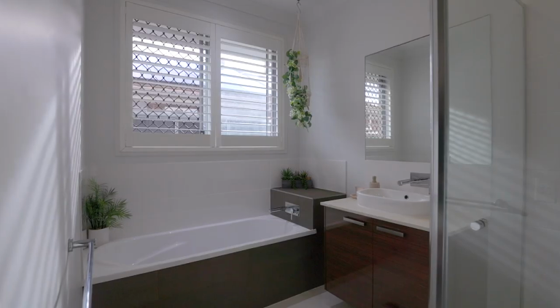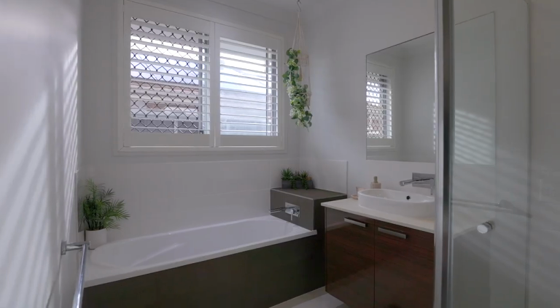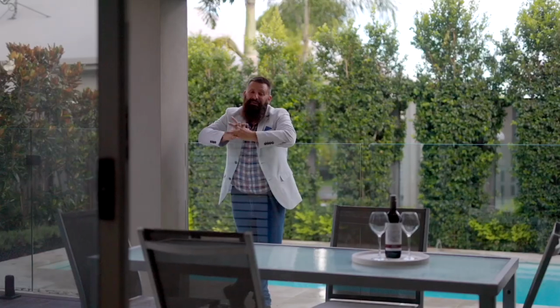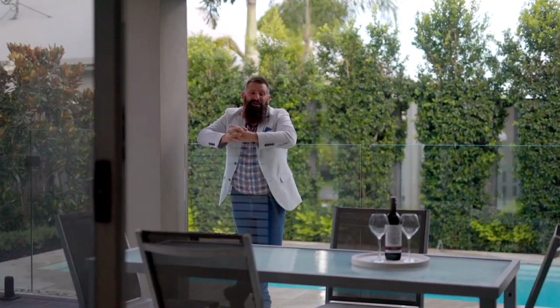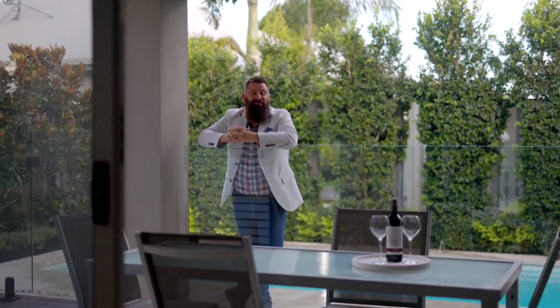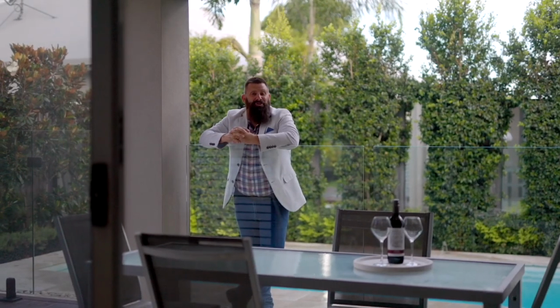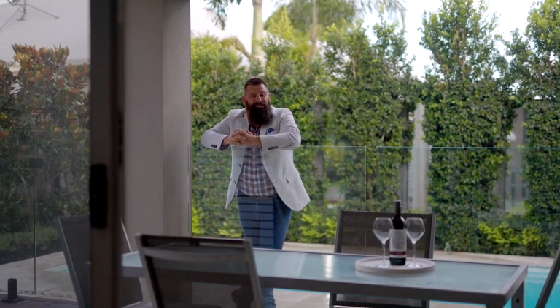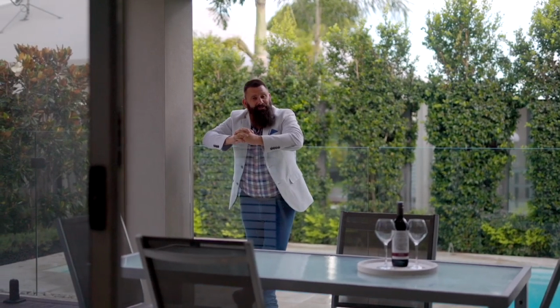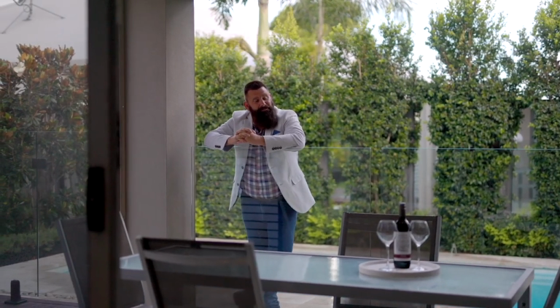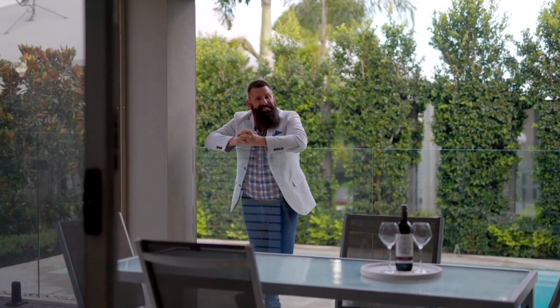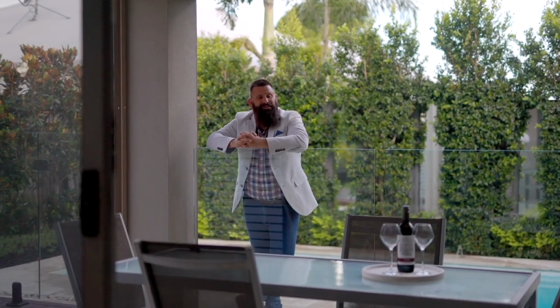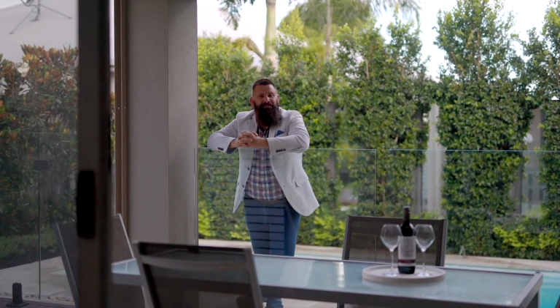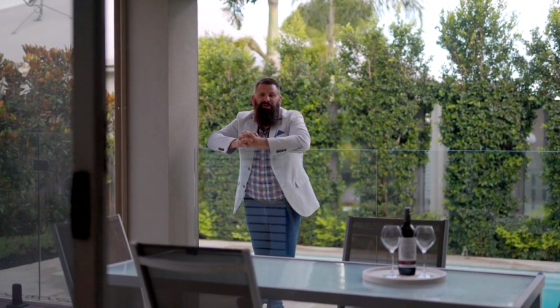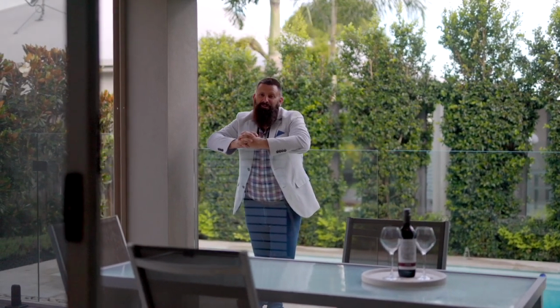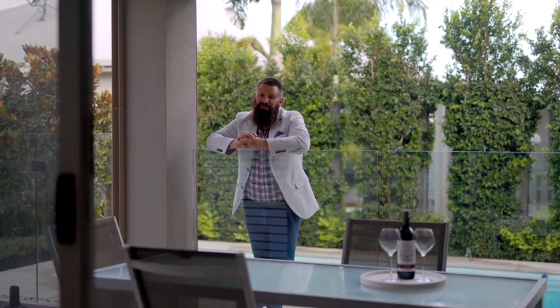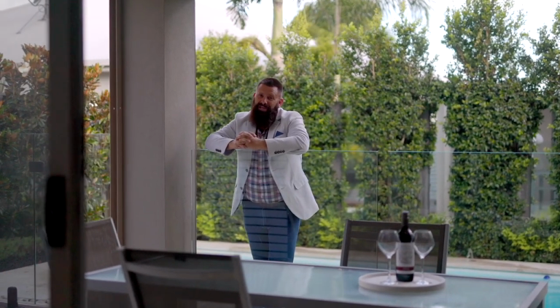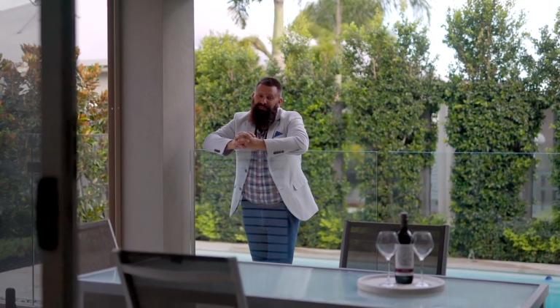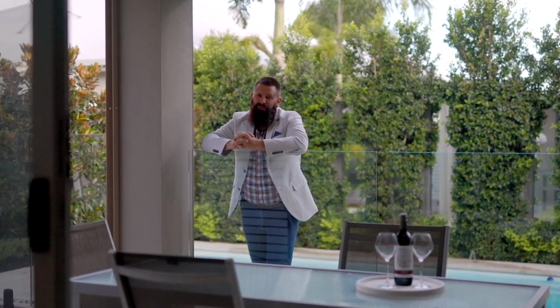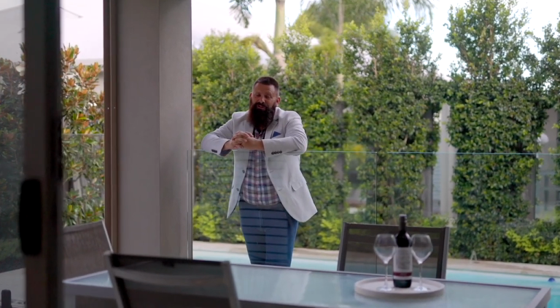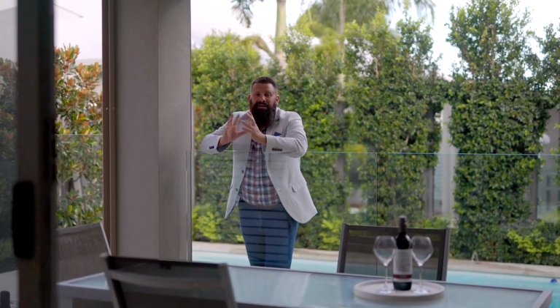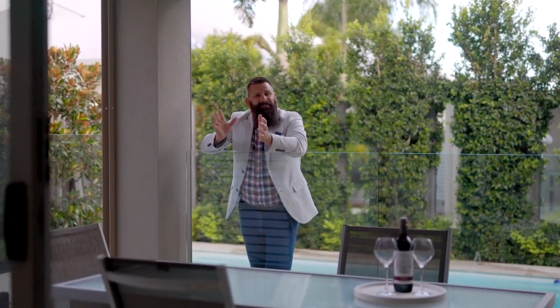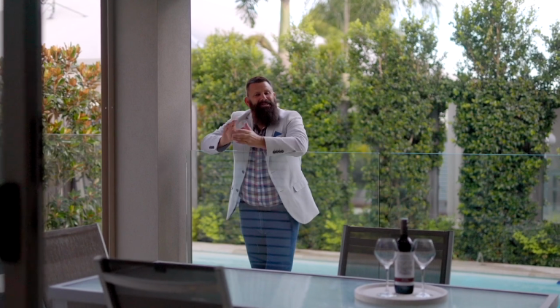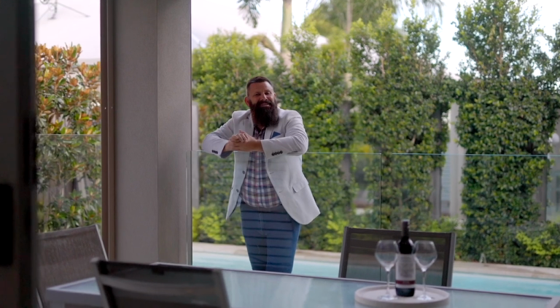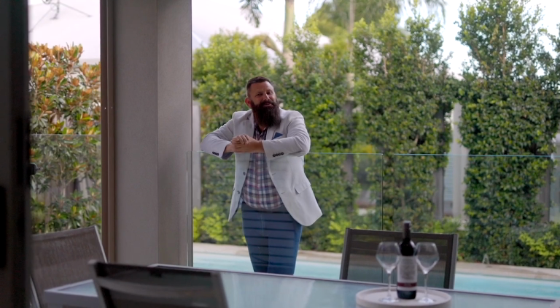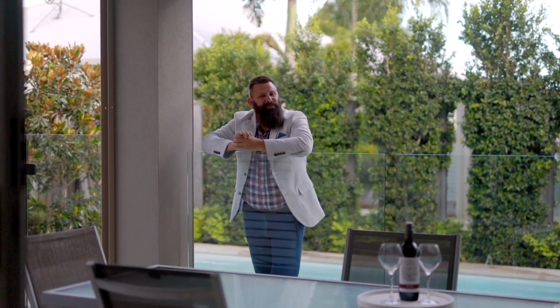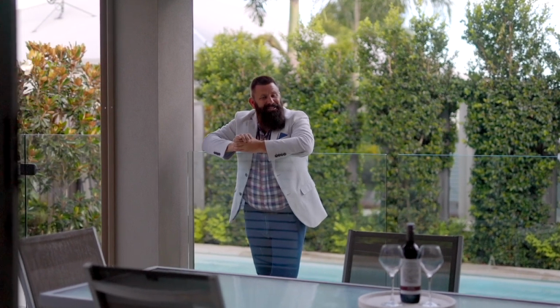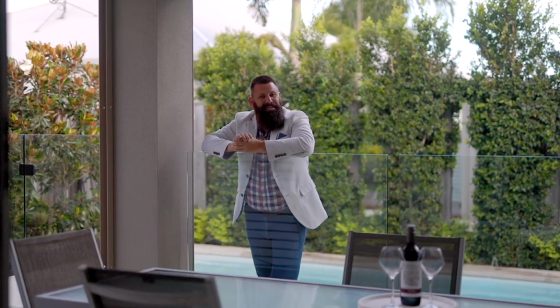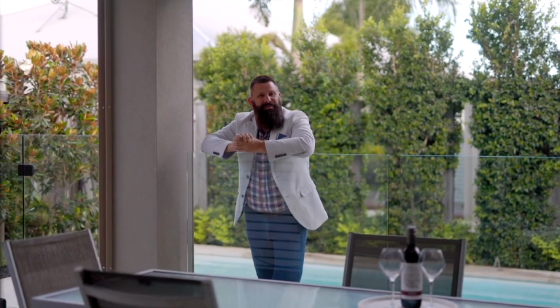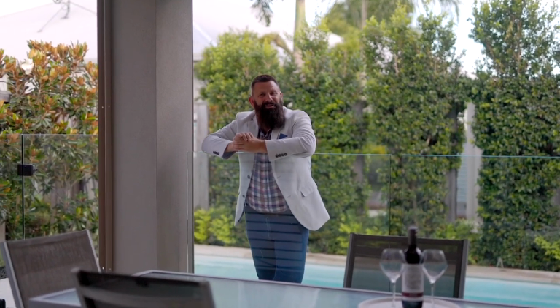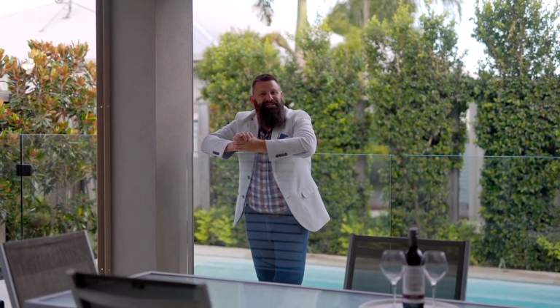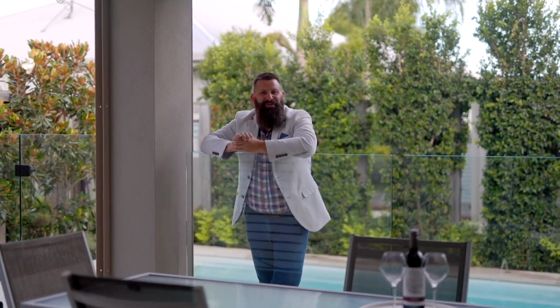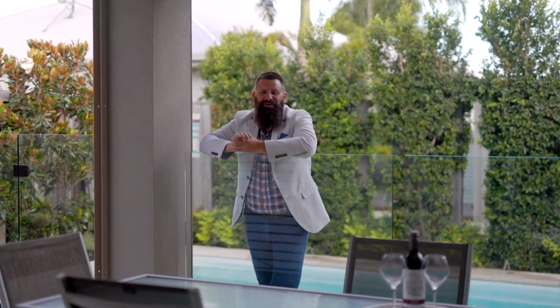Well there you have it folks — I'm sure you'll agree what an amazing lifestyle opportunity you have before you. Come and inspect today before this little piece of paradise is gone forever.